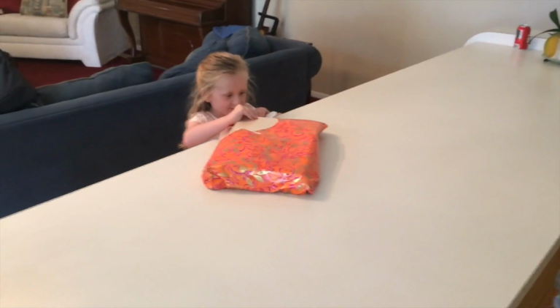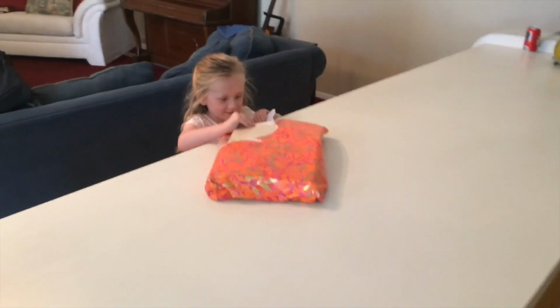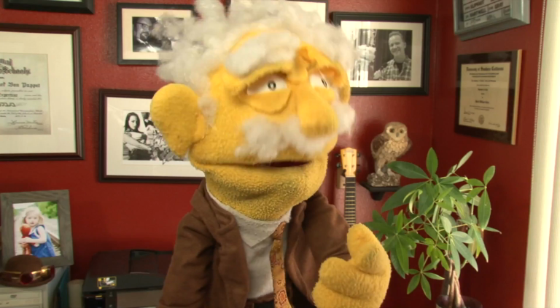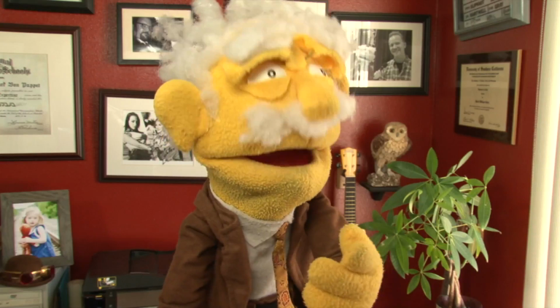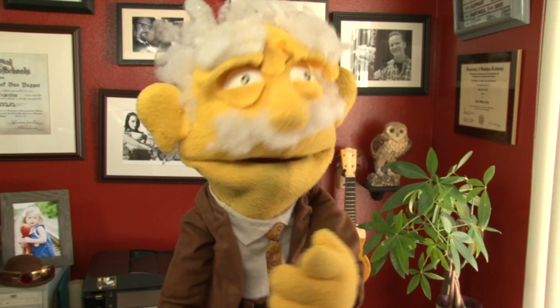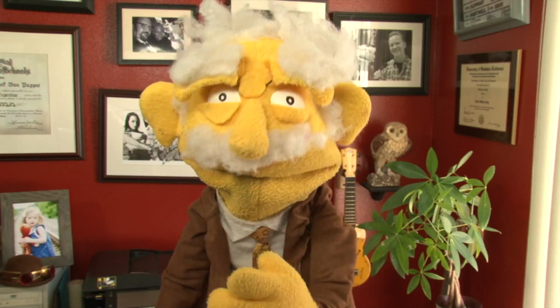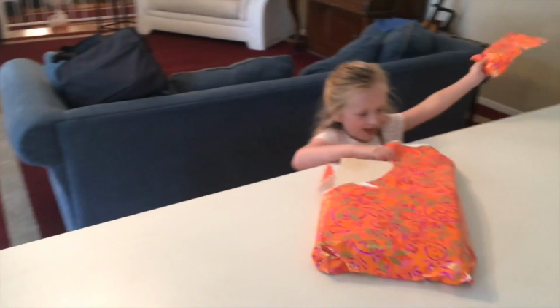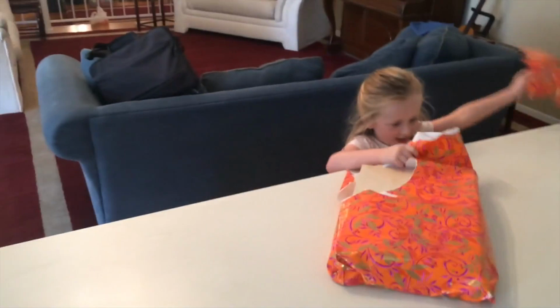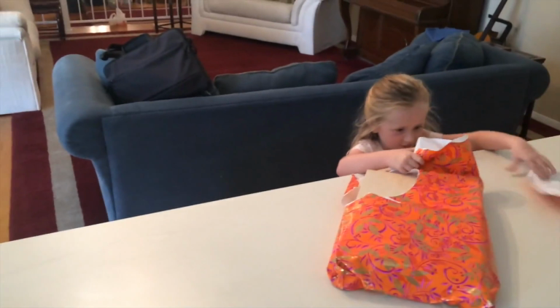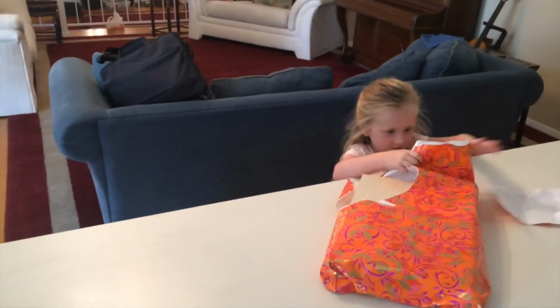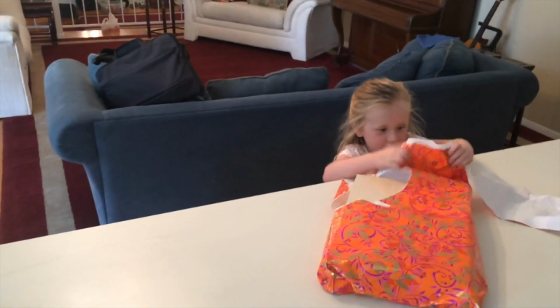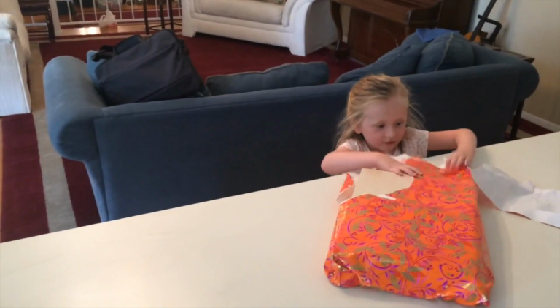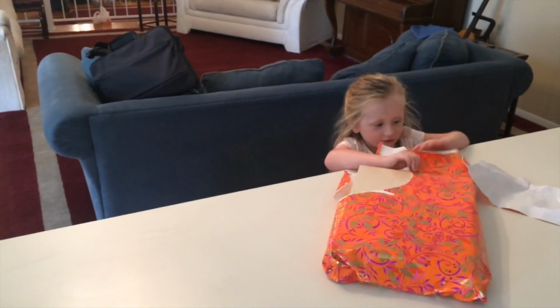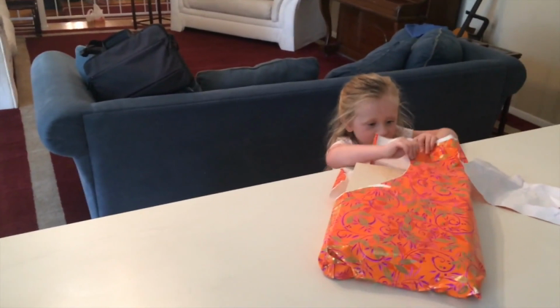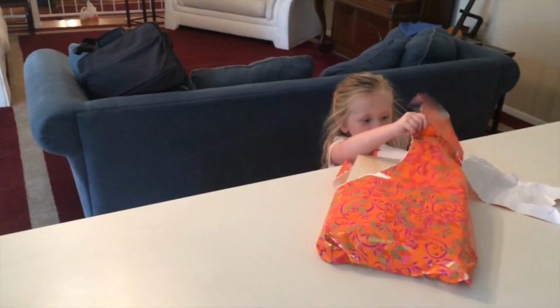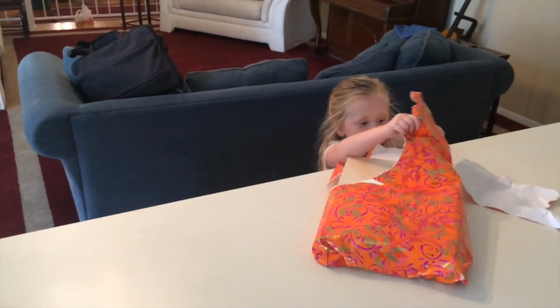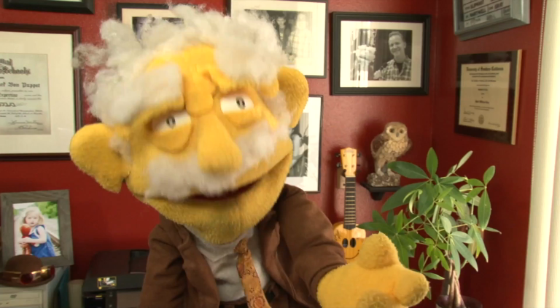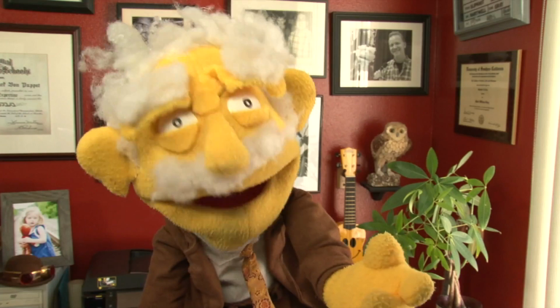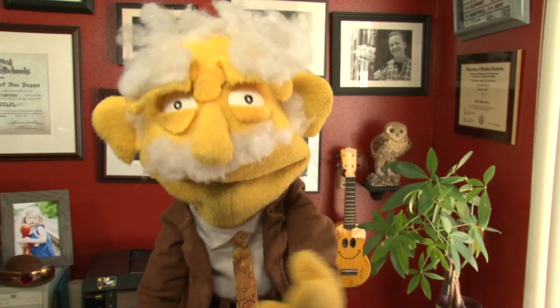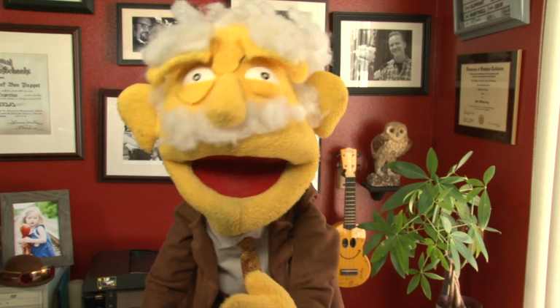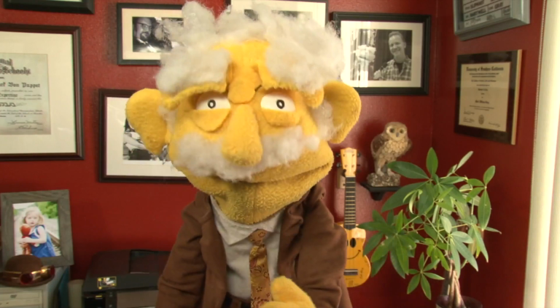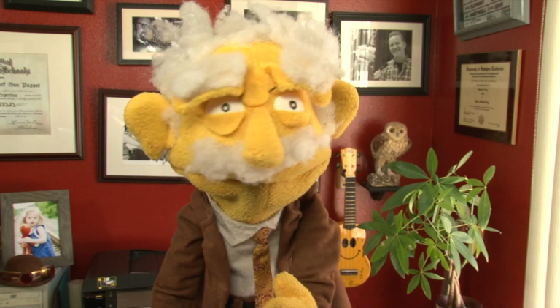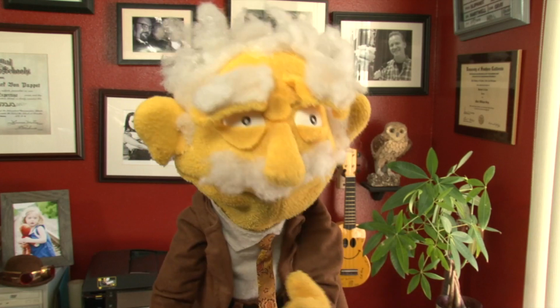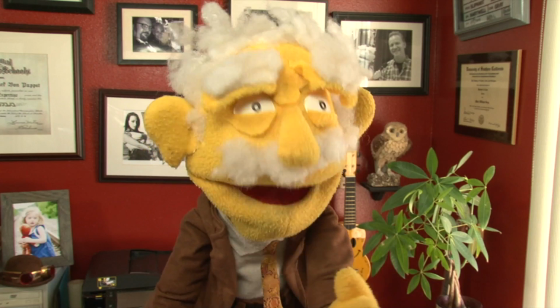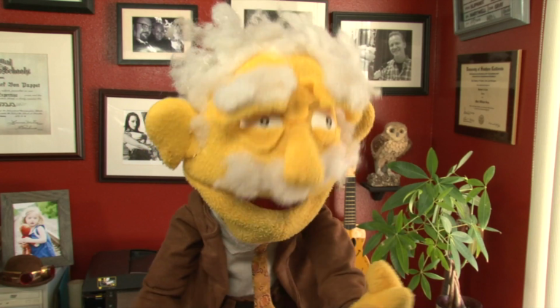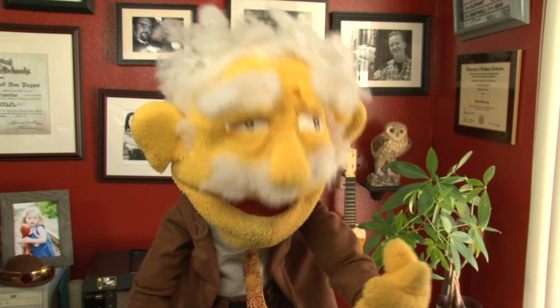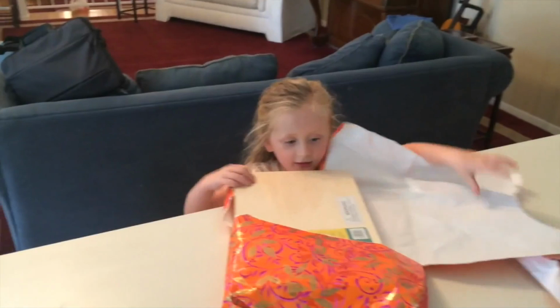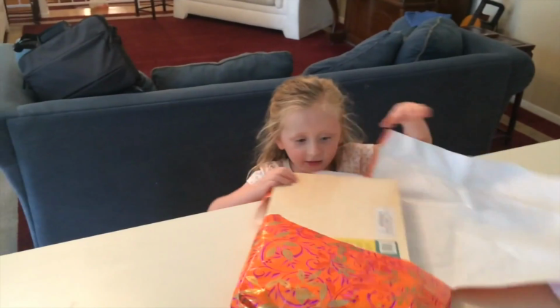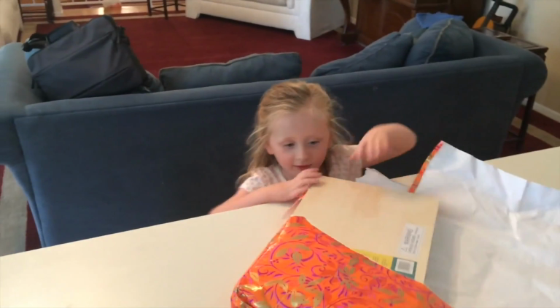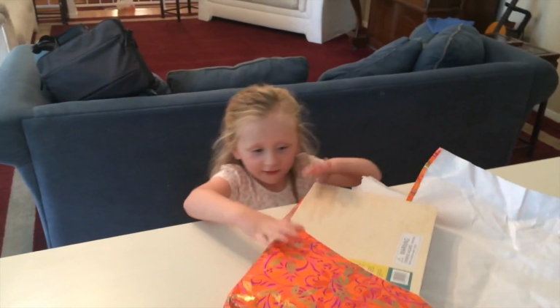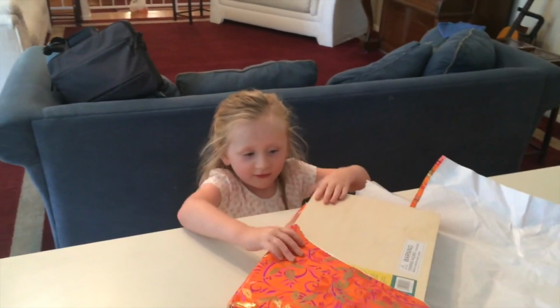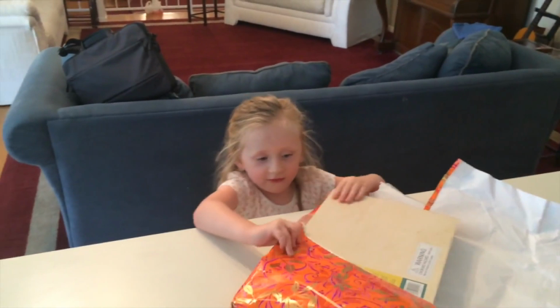Whatever could it be? Get in there. Don't want to save that paper, I suppose. You can do some origami with it, maybe. Never mind.